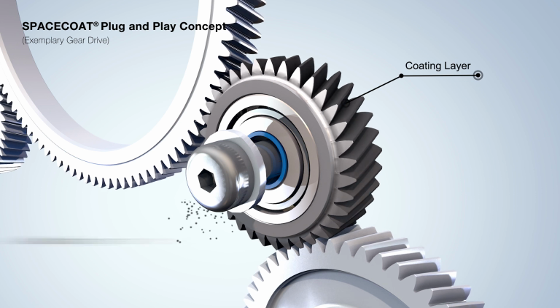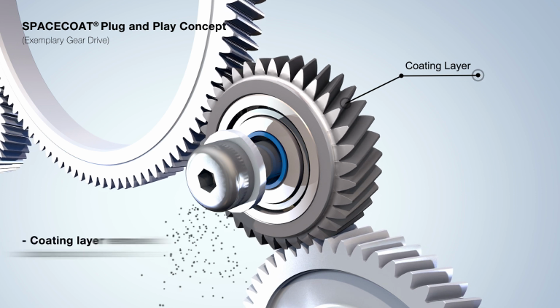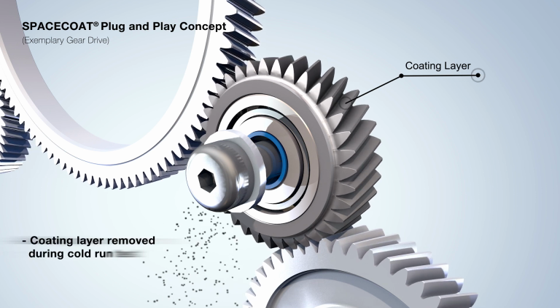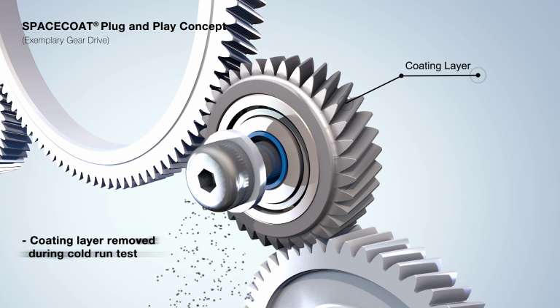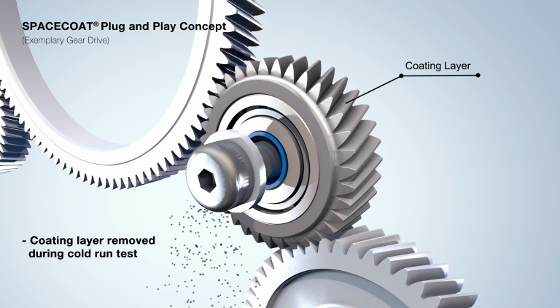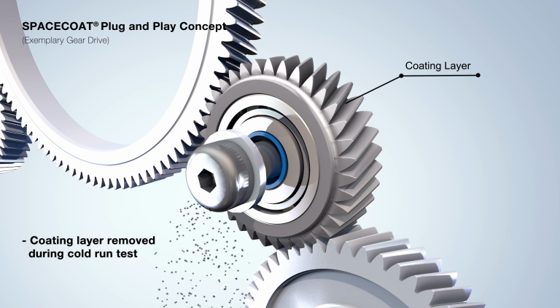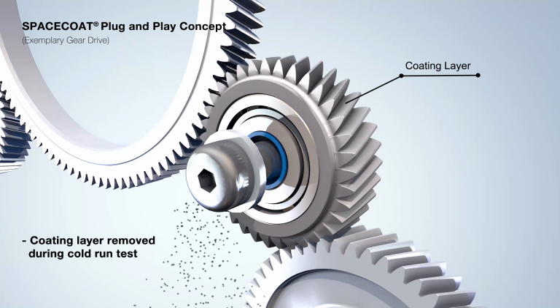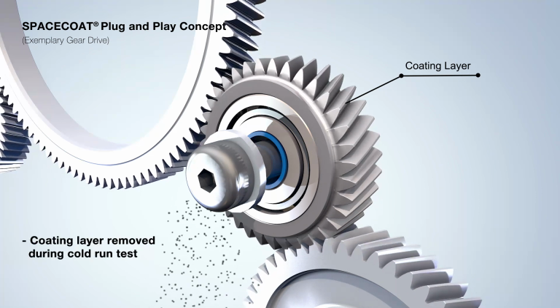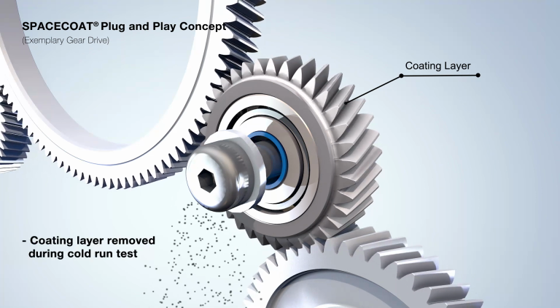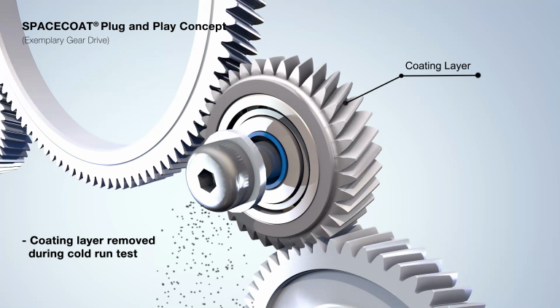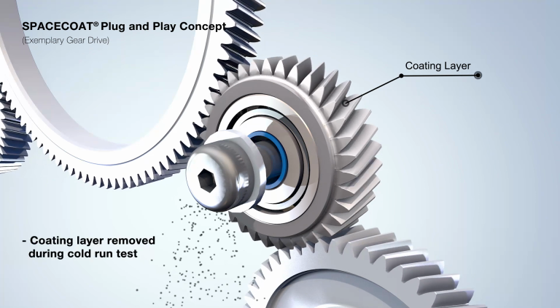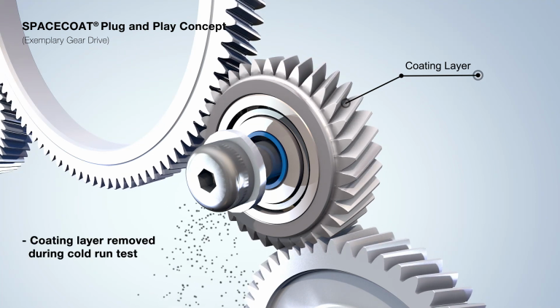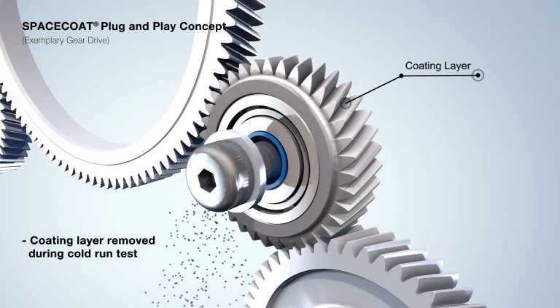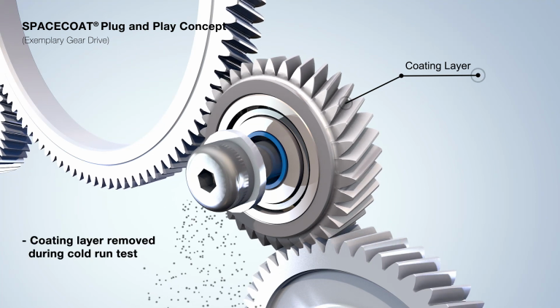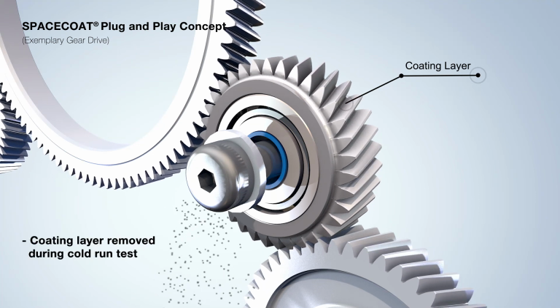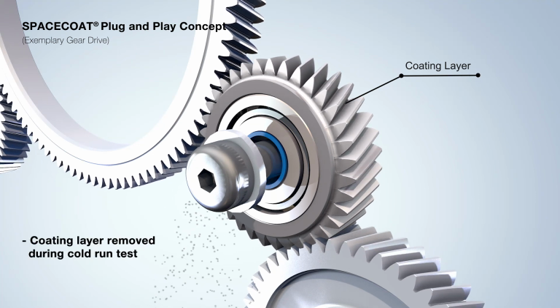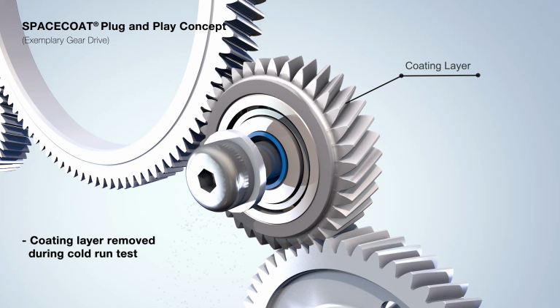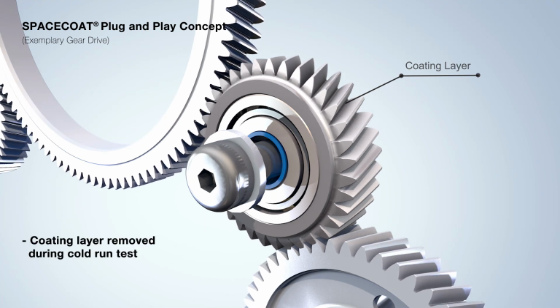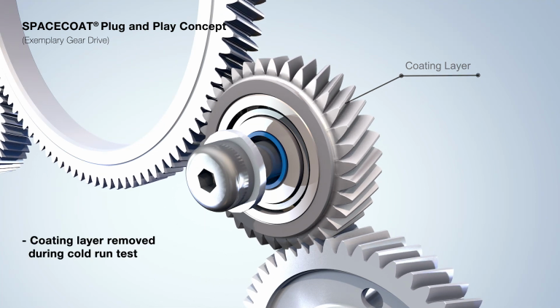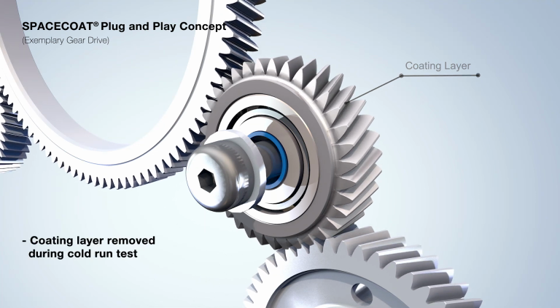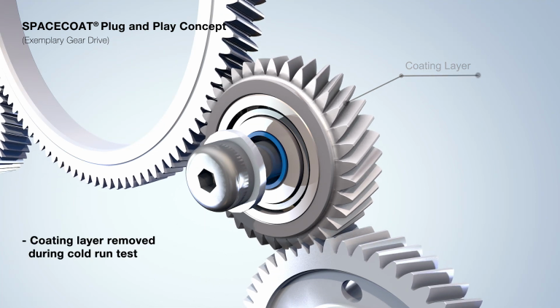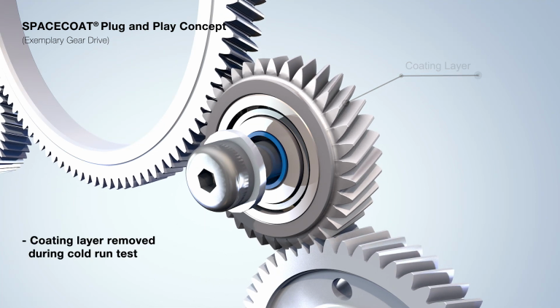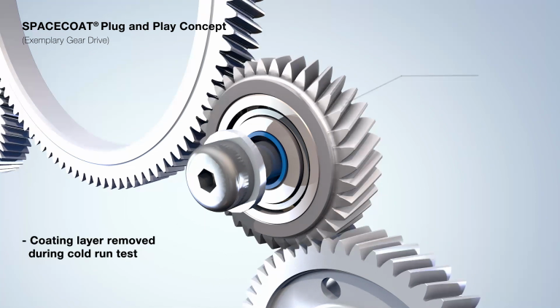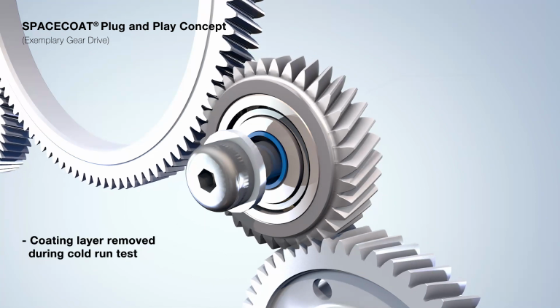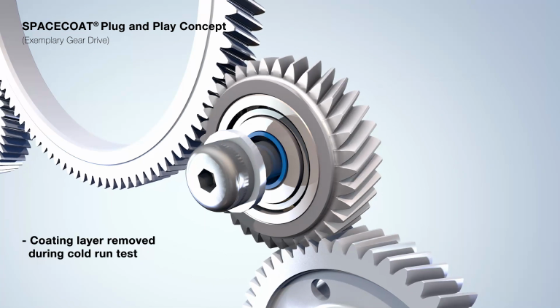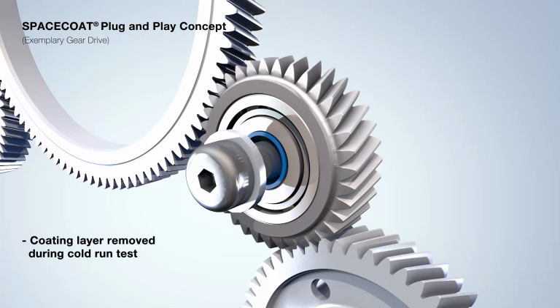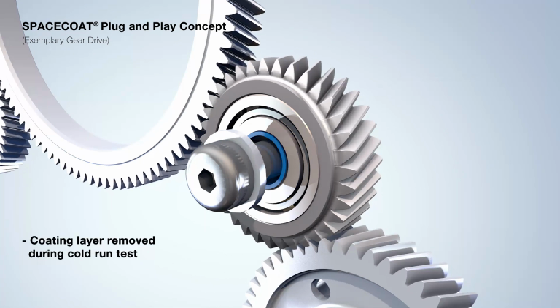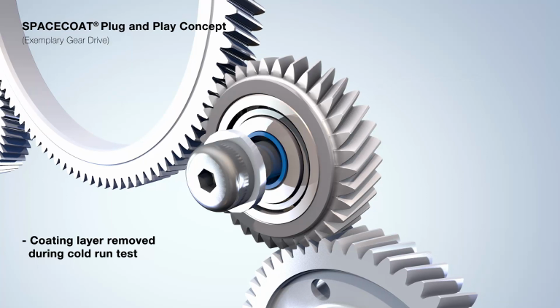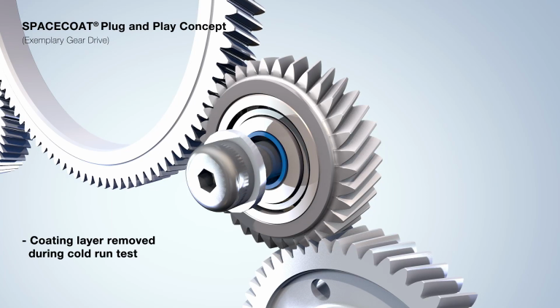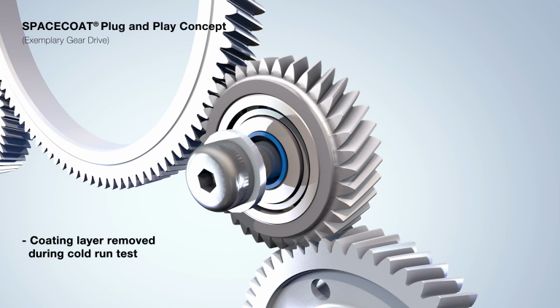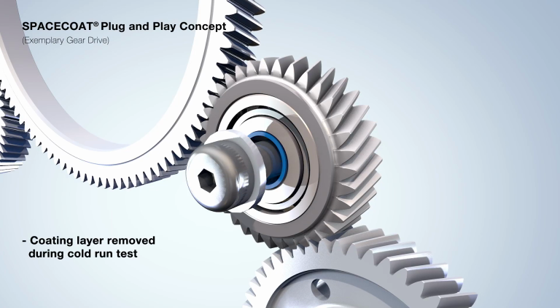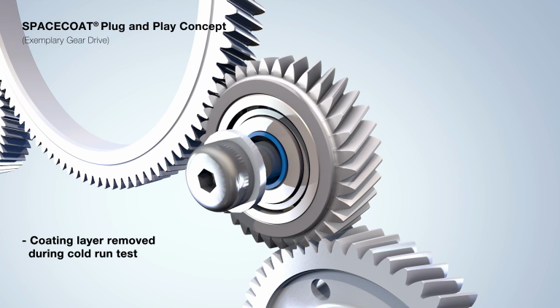The MOS2 coating dissolves into micro-milled particles while the engine is idling.